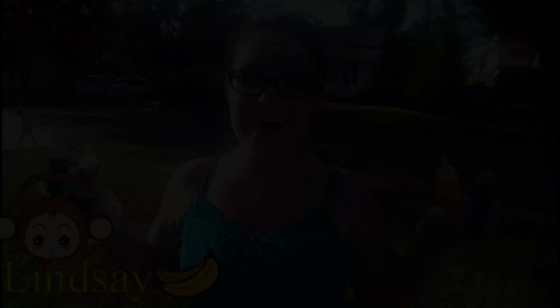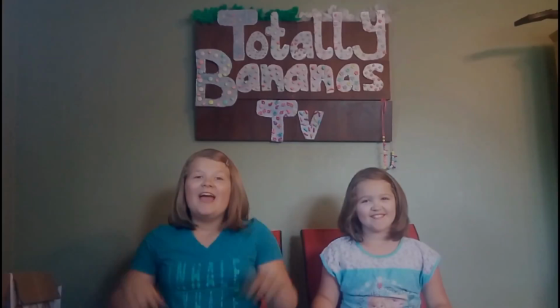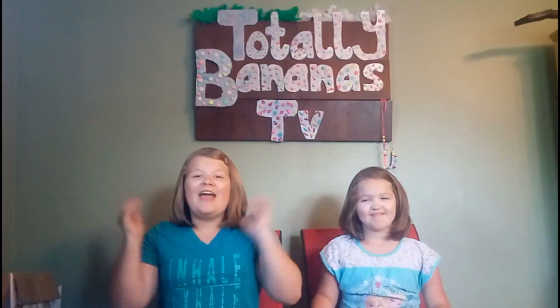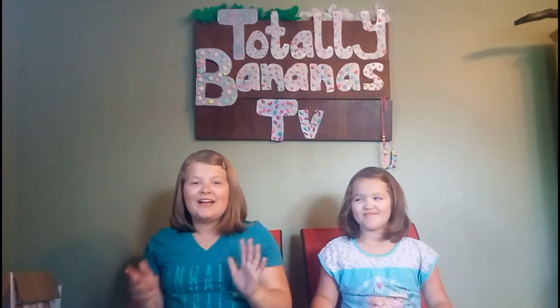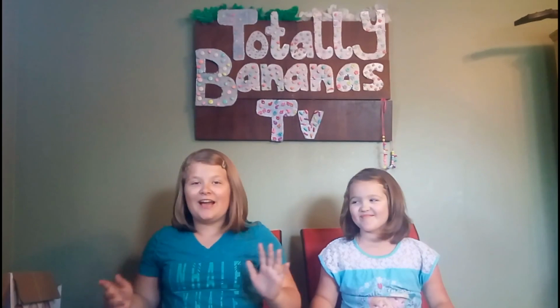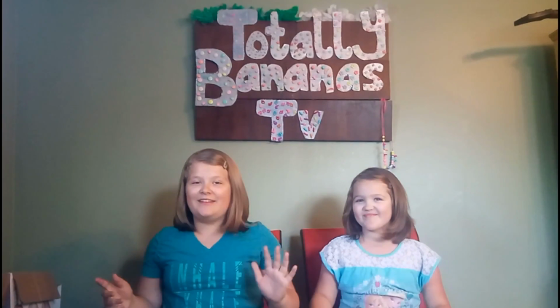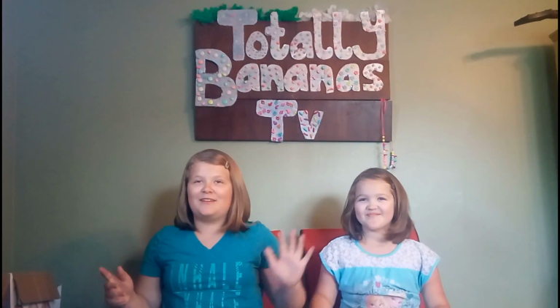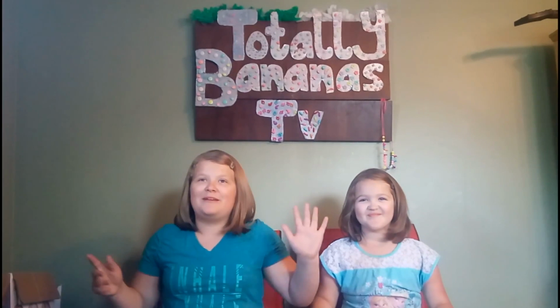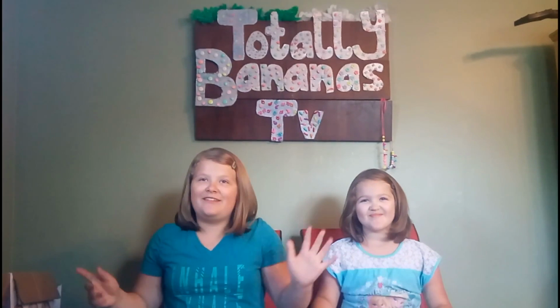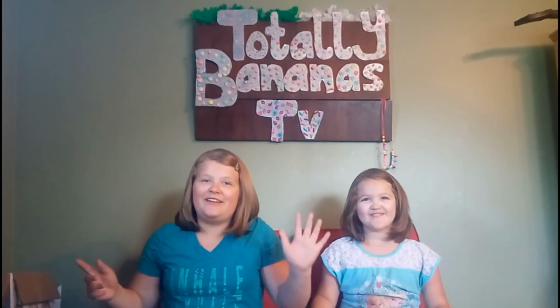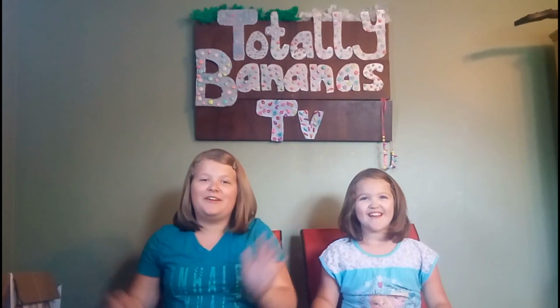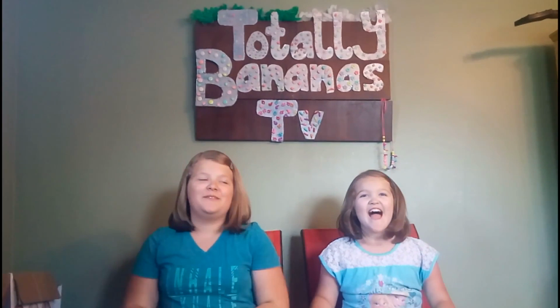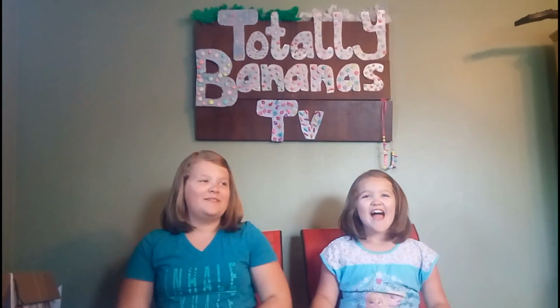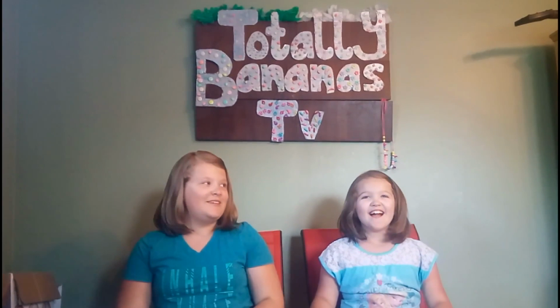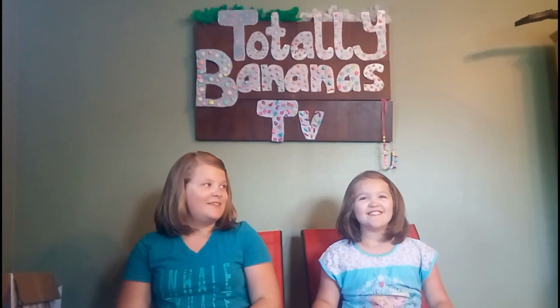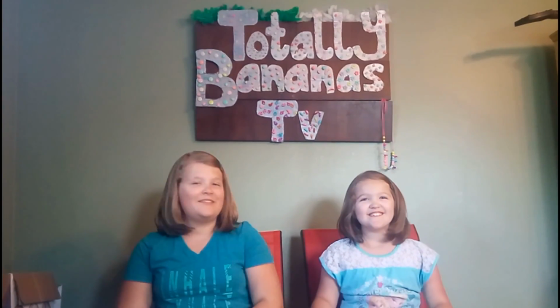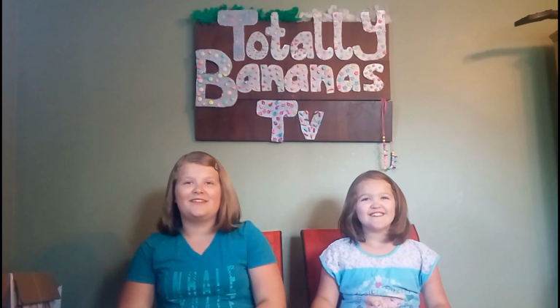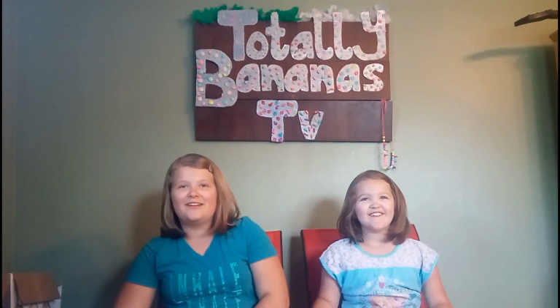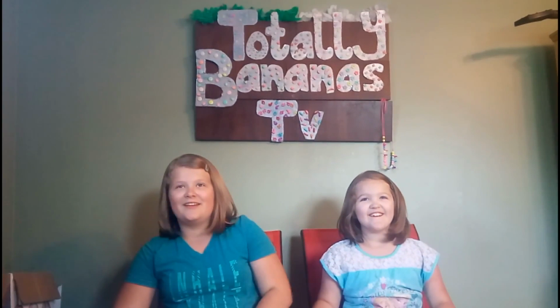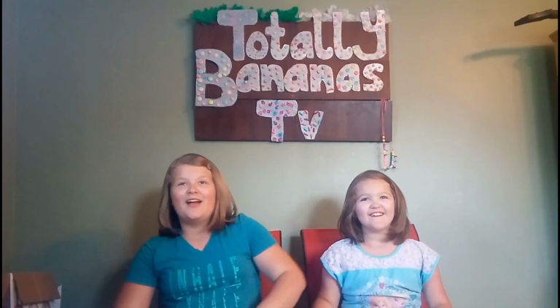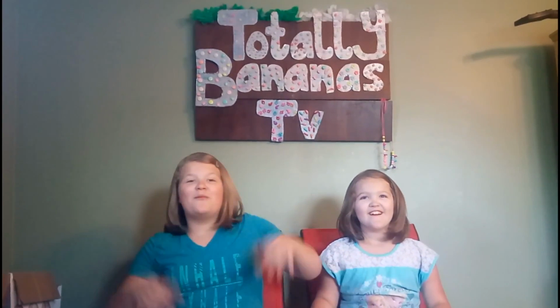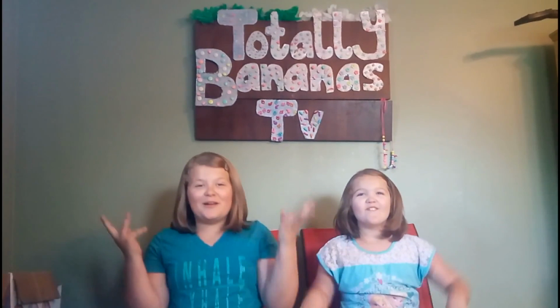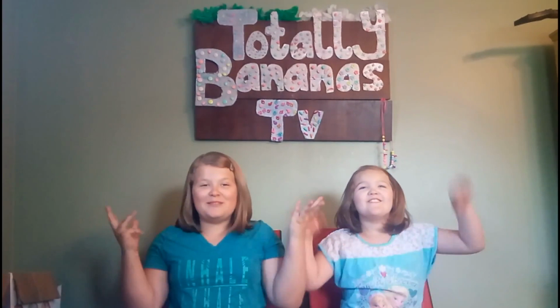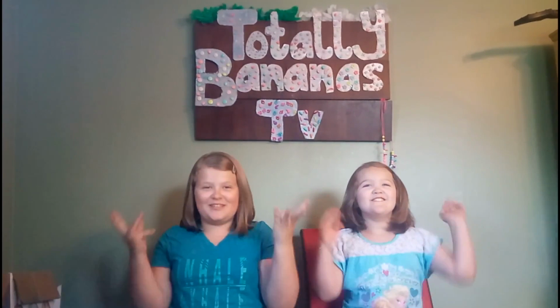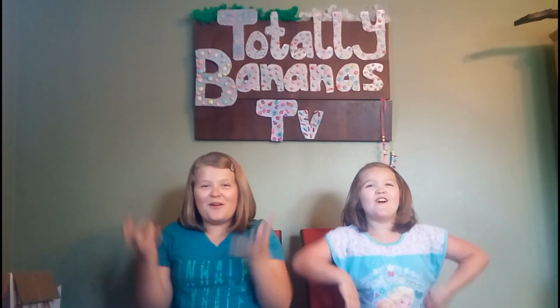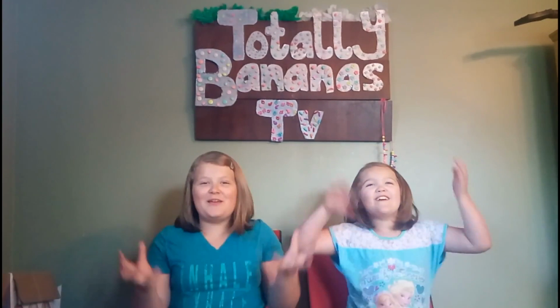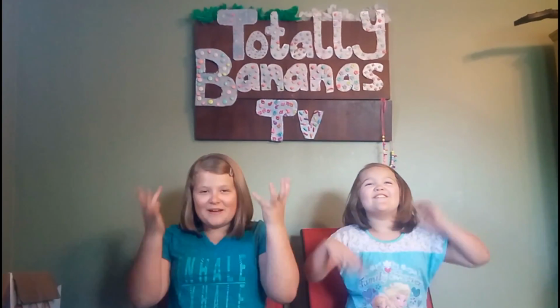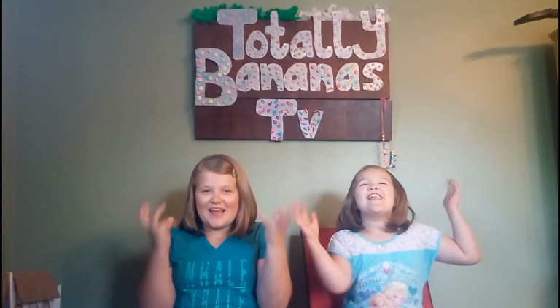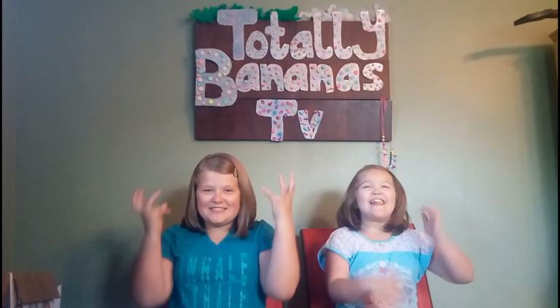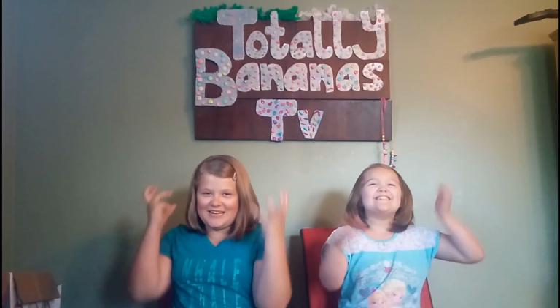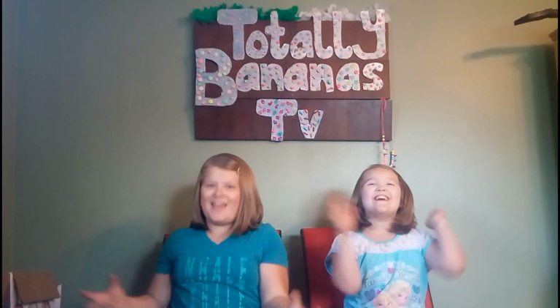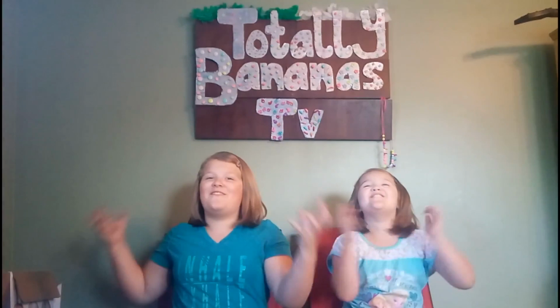Hey guys, it's Mackenzie here! Hey guys, it's Kendall here! Welcome to Totally Bananas TV!